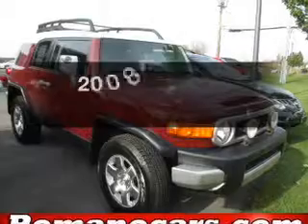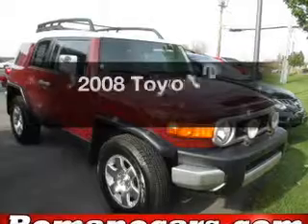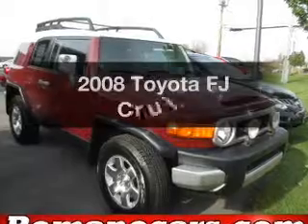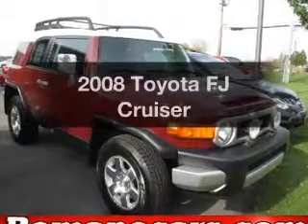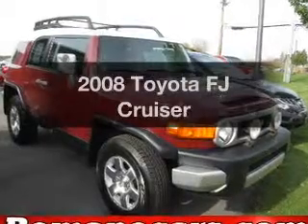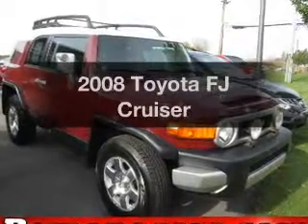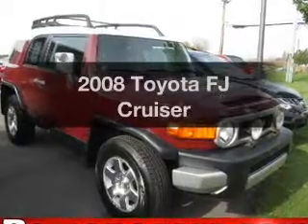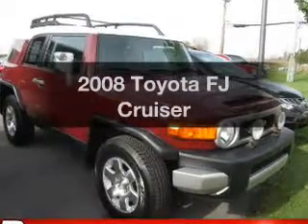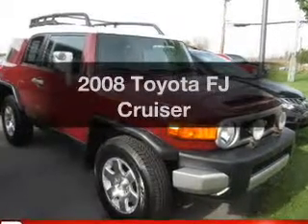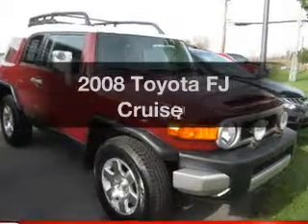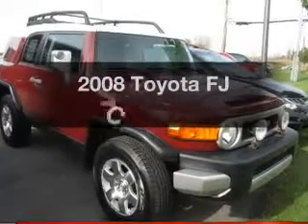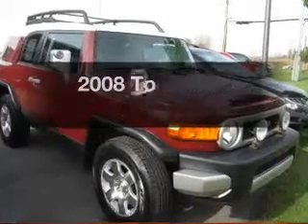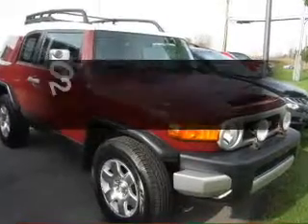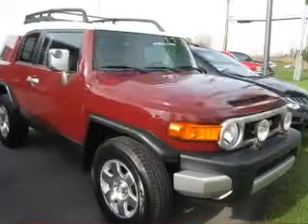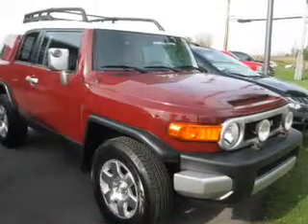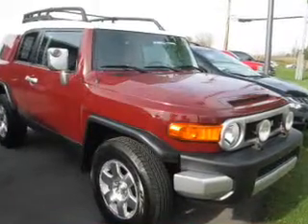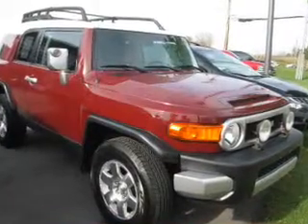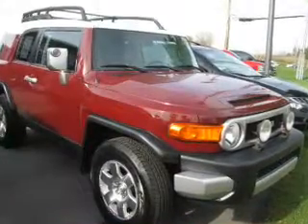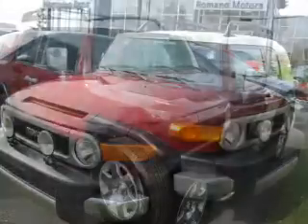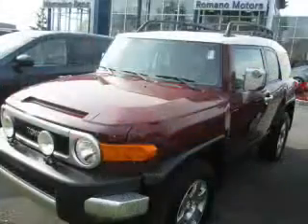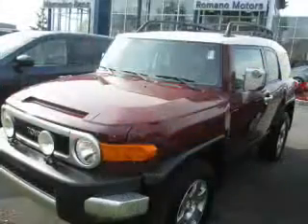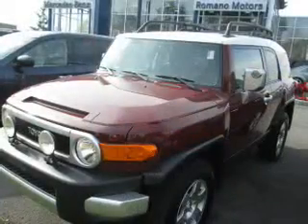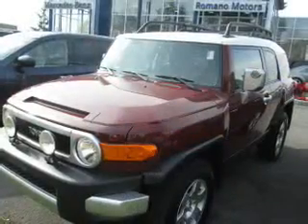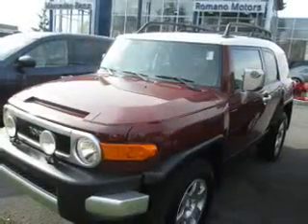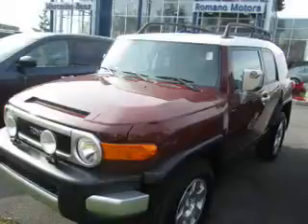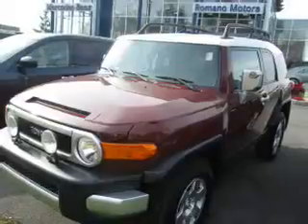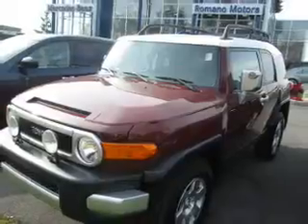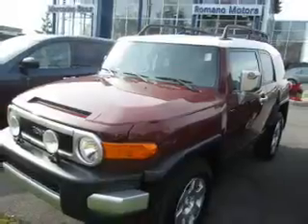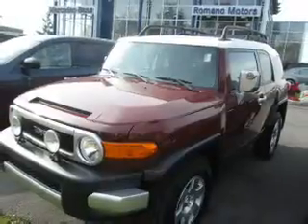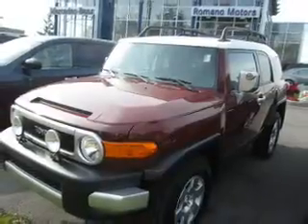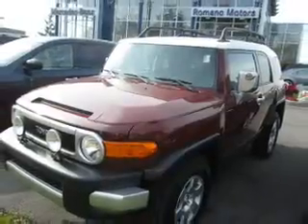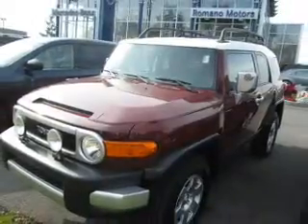Introducing the 2008 Toyota FJ Cruiser. Find everything you want in a ride under one roof with this vehicle.